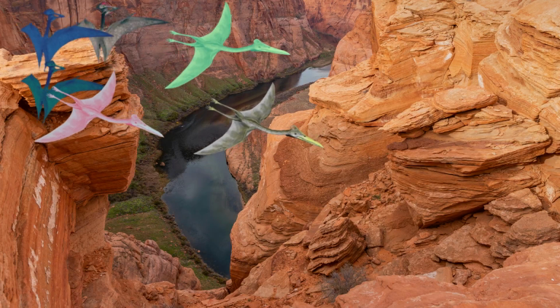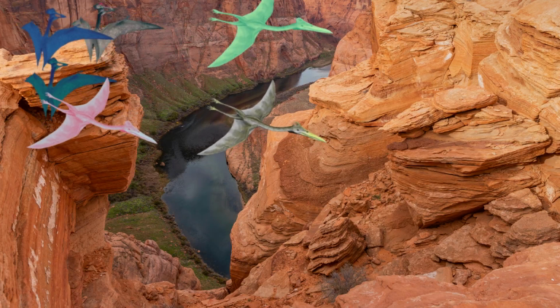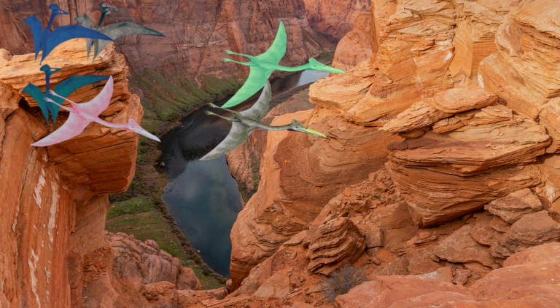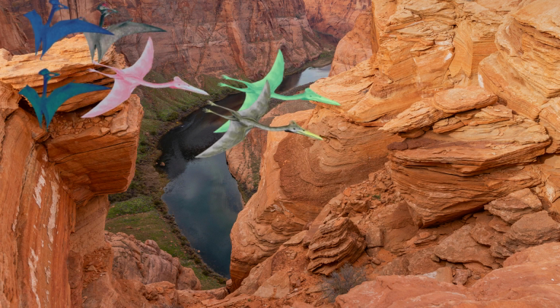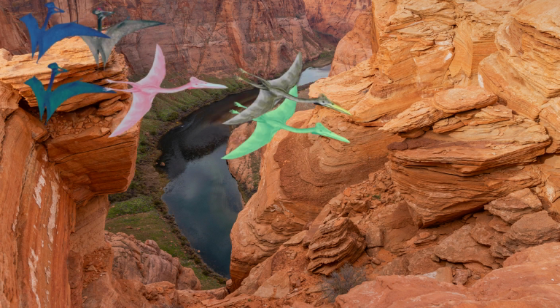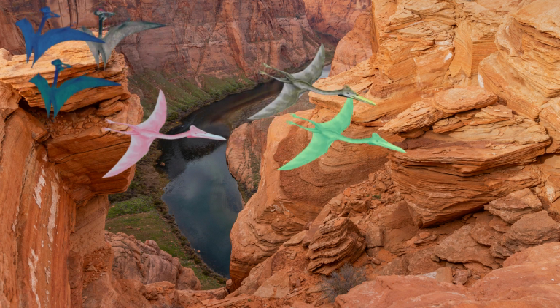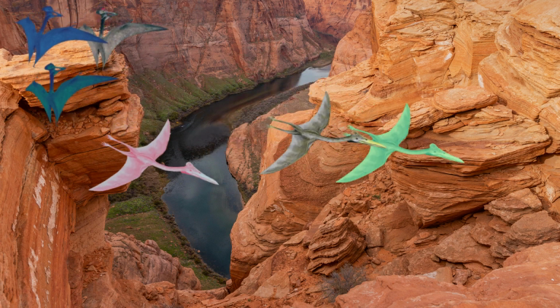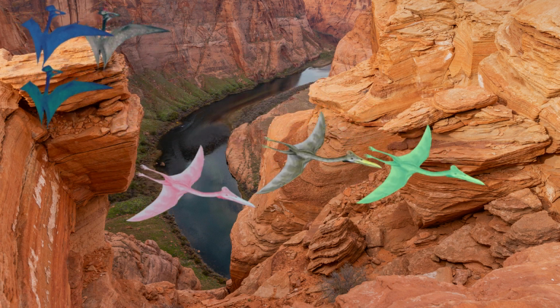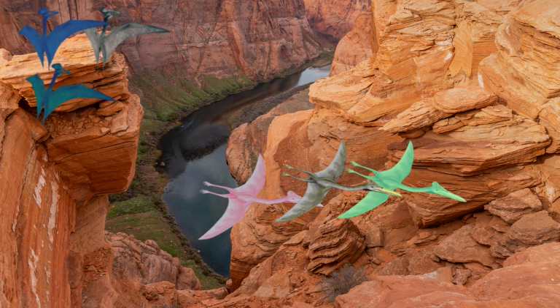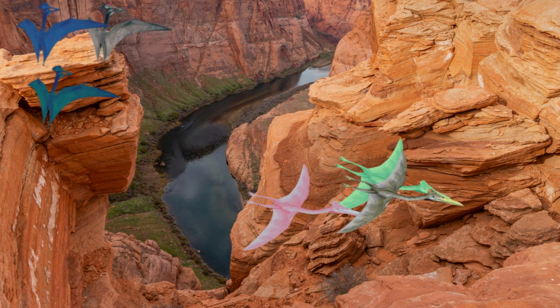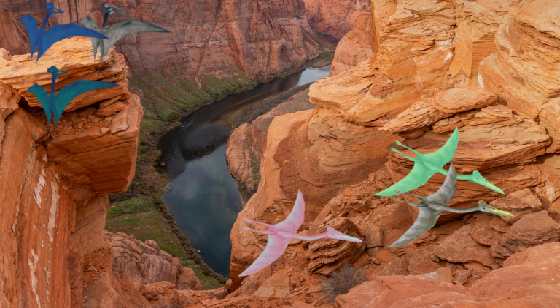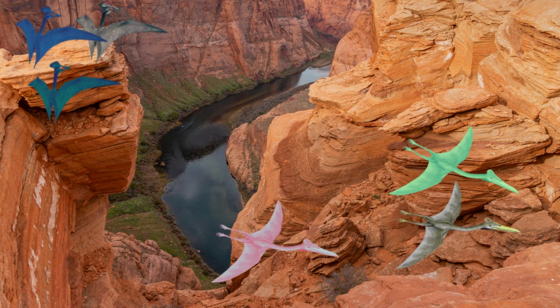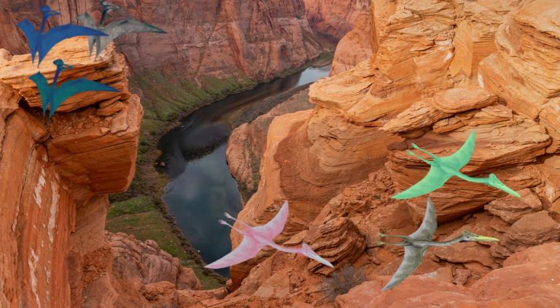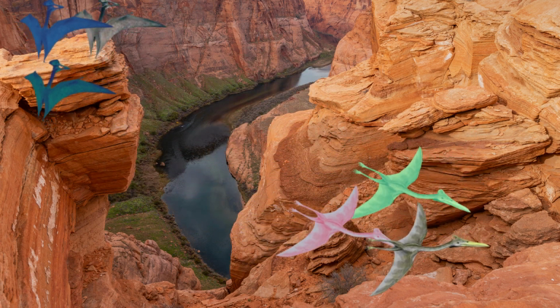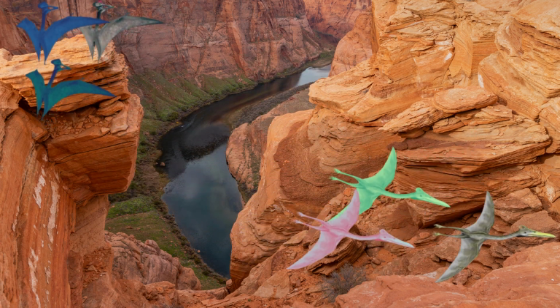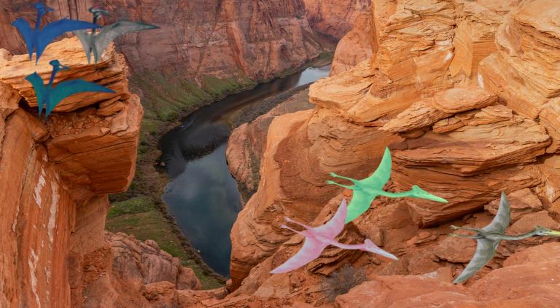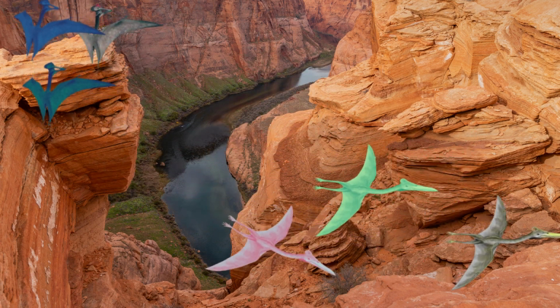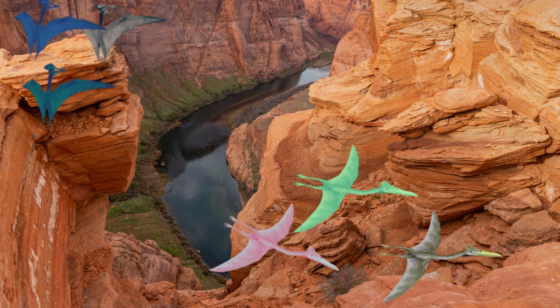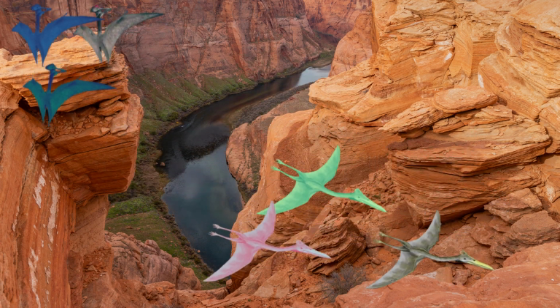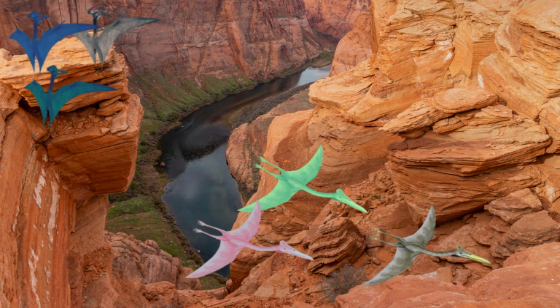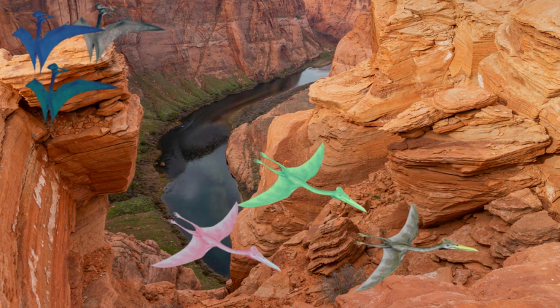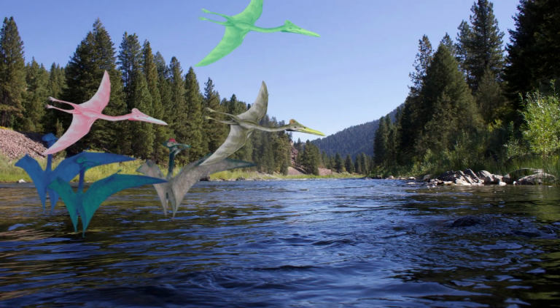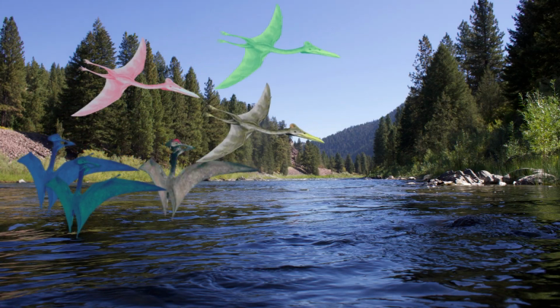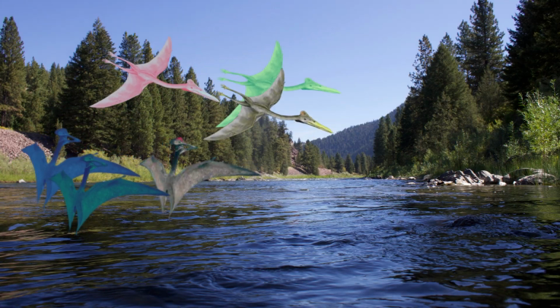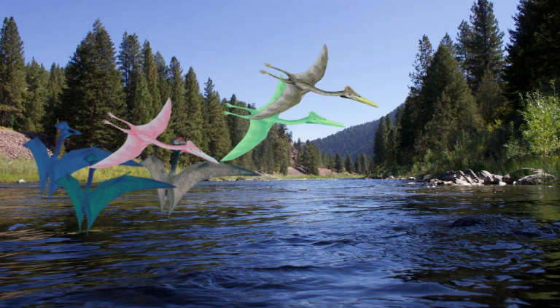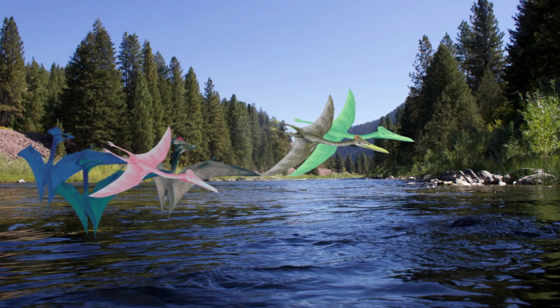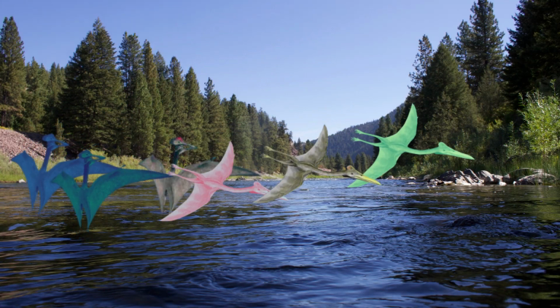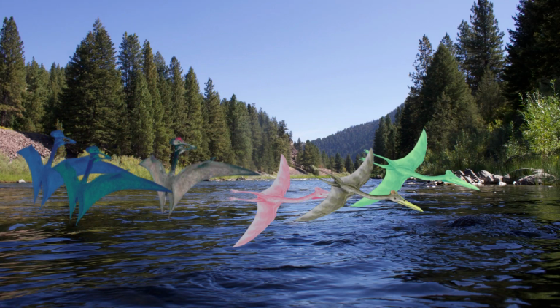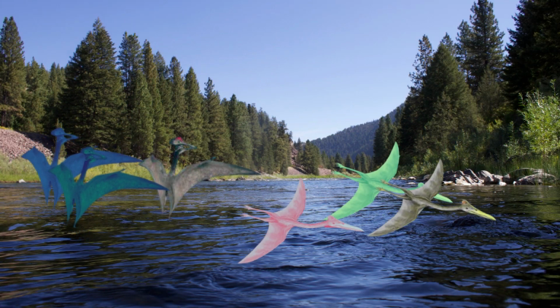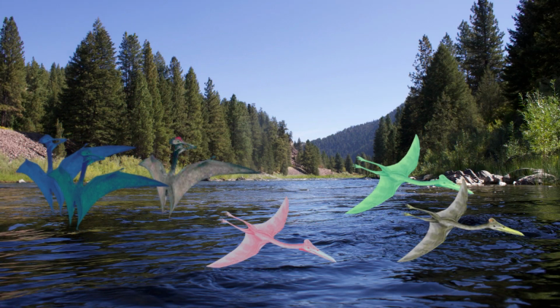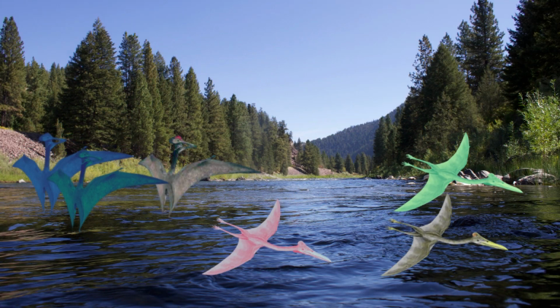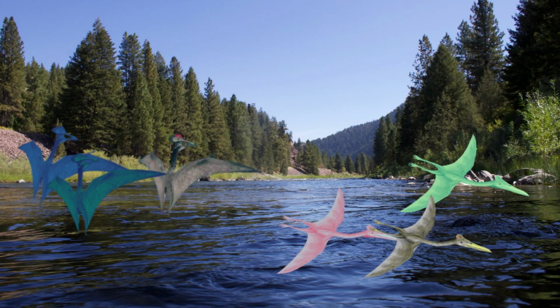We want to learn to fly. As they grew, they also learned to swim.